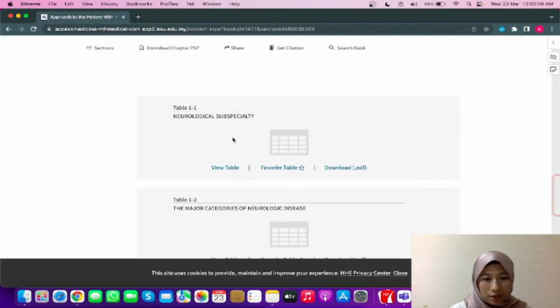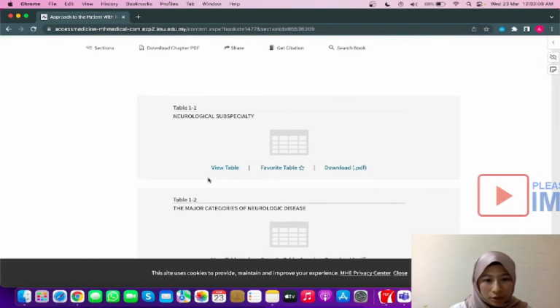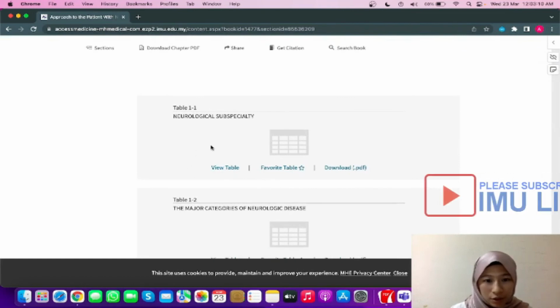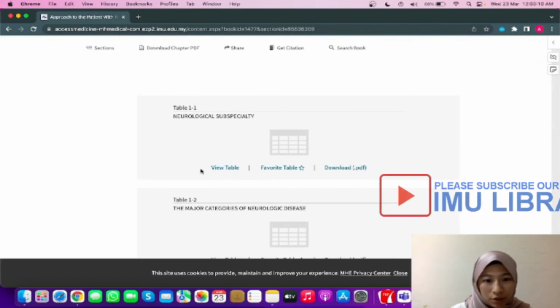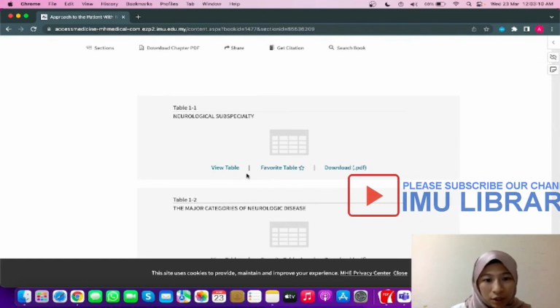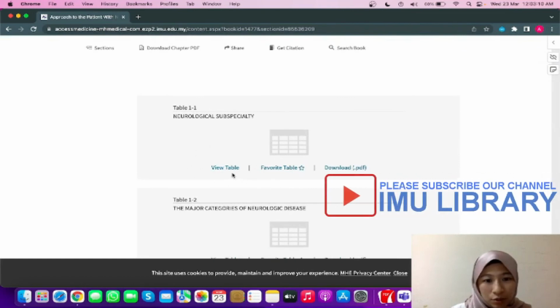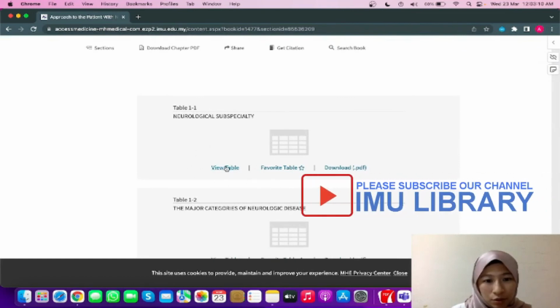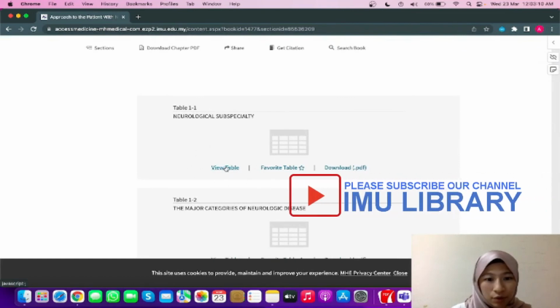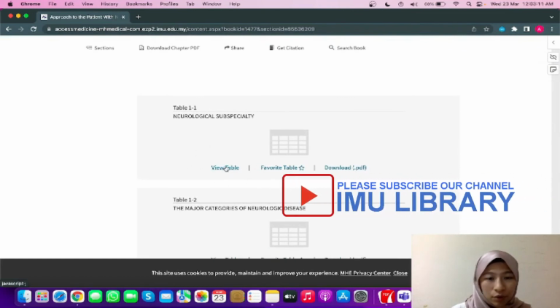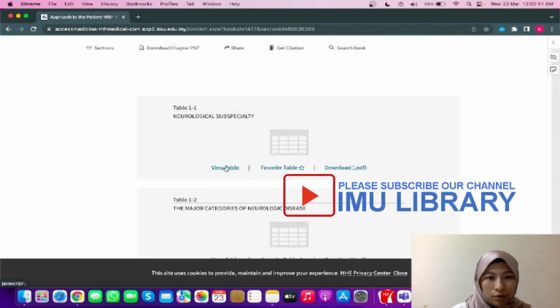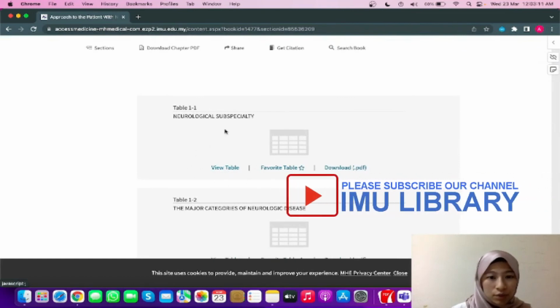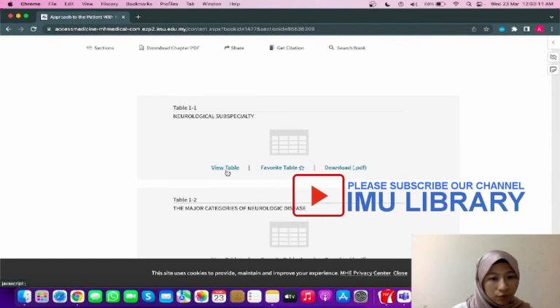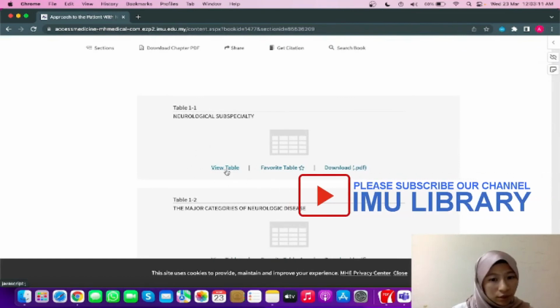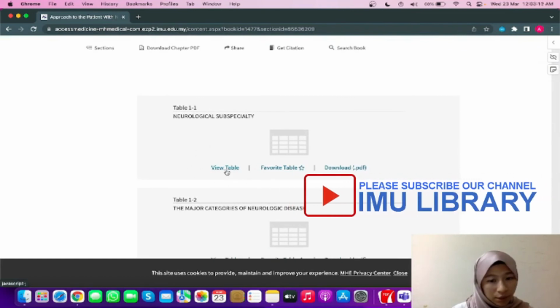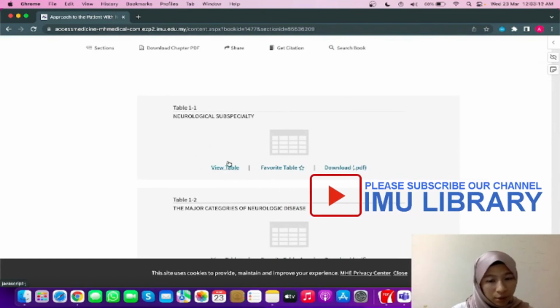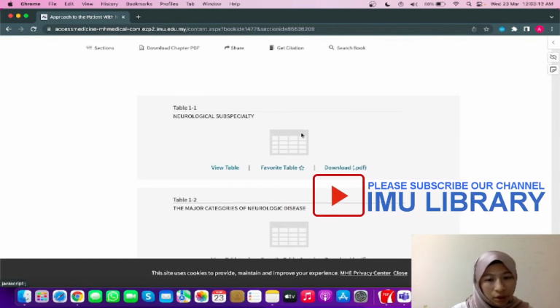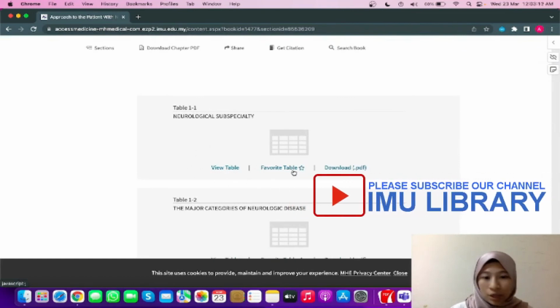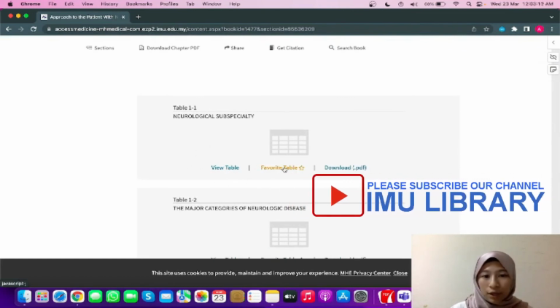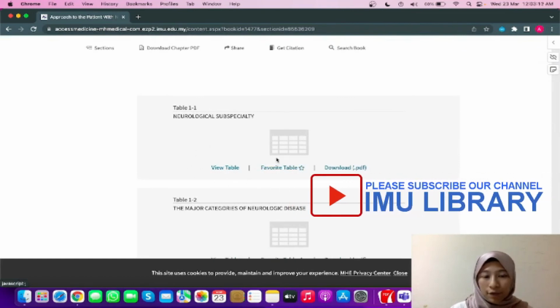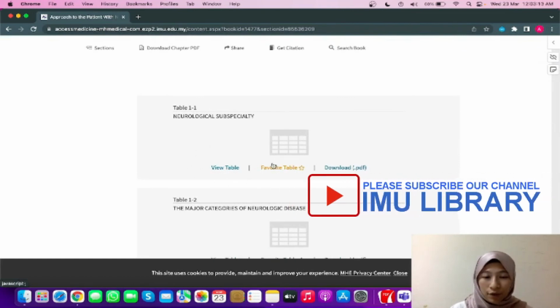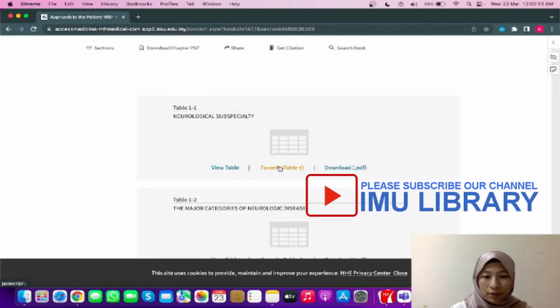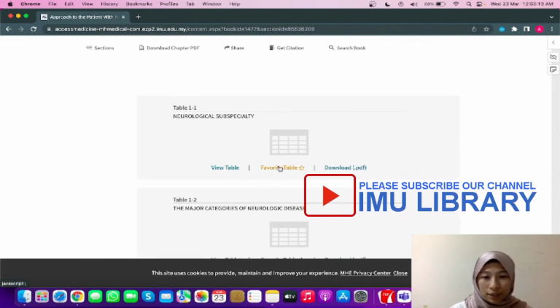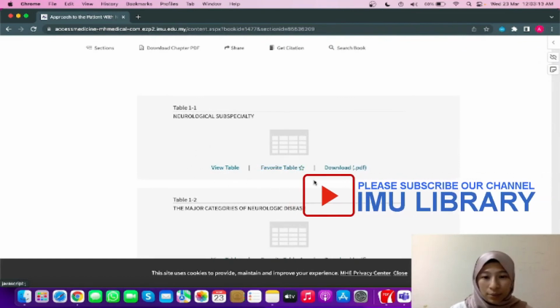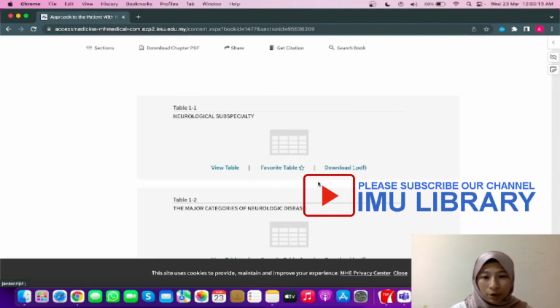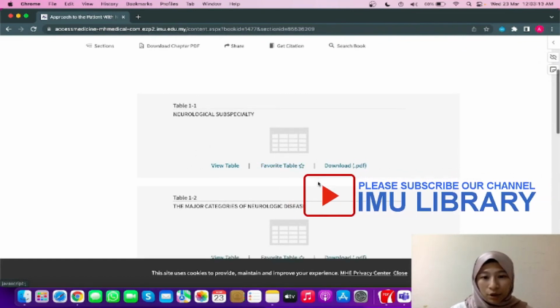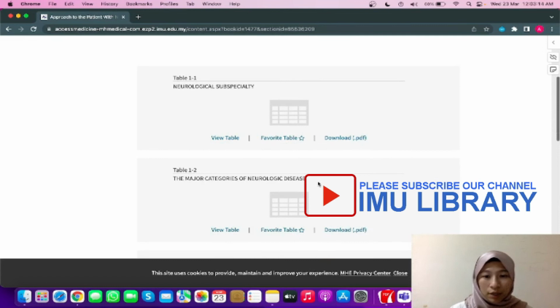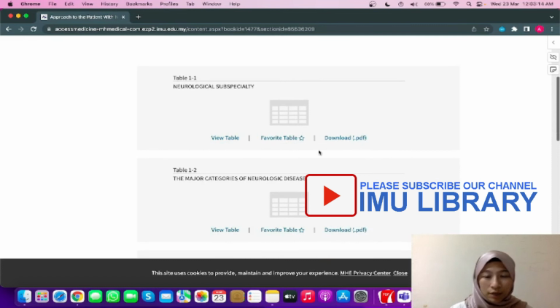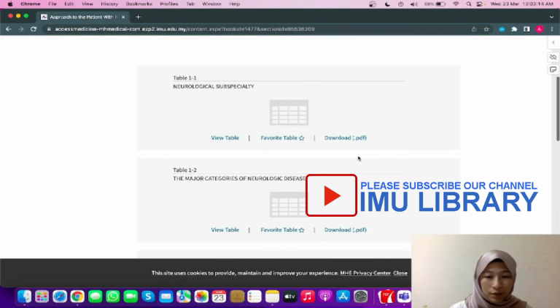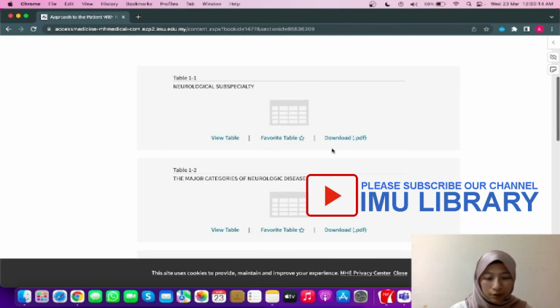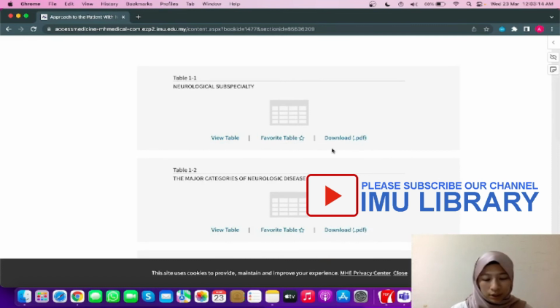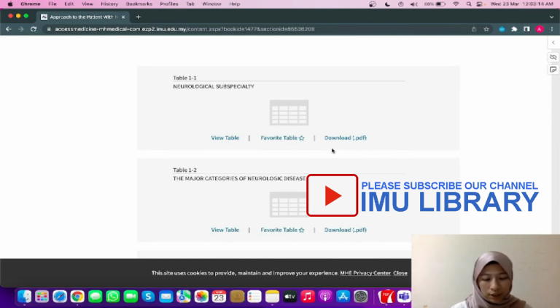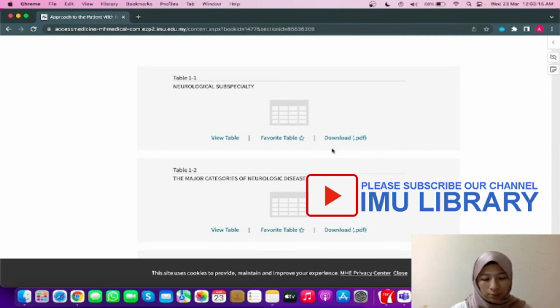You can choose if you want to just view the table, you can favorite the table, or you can even download the table.